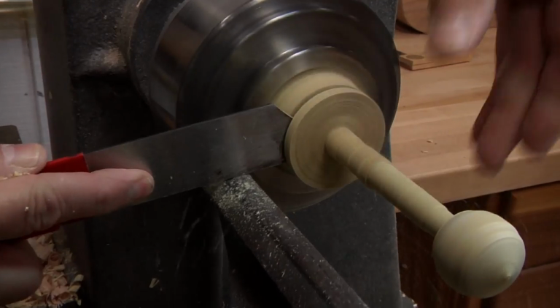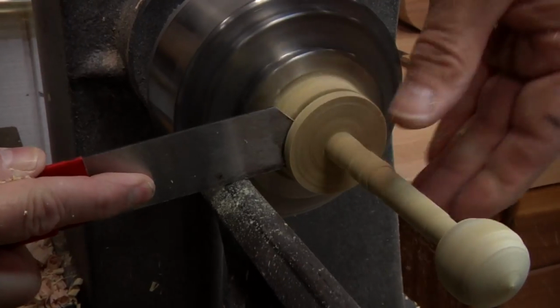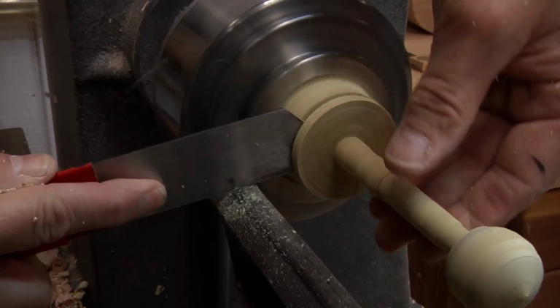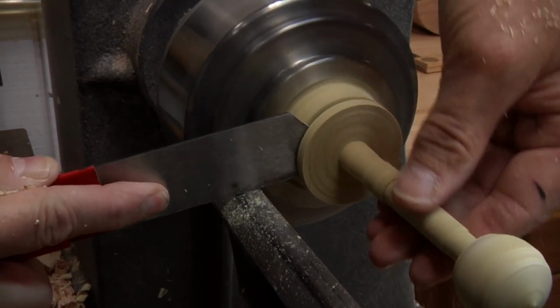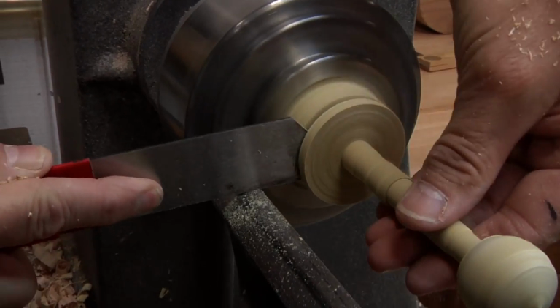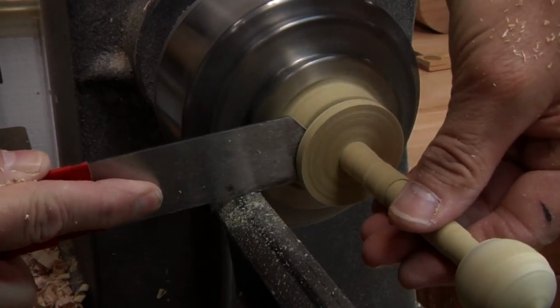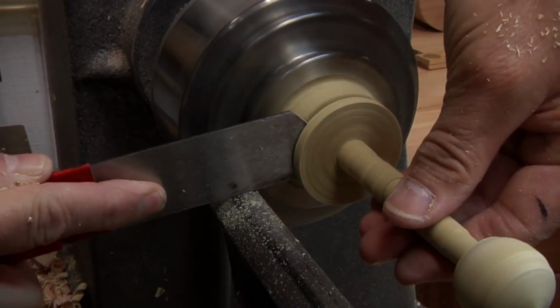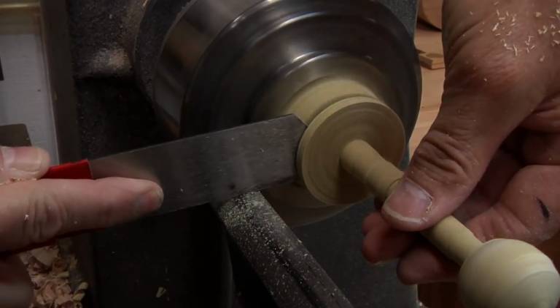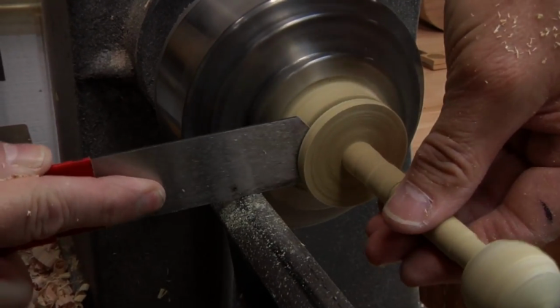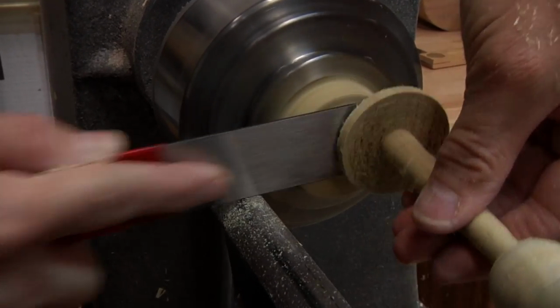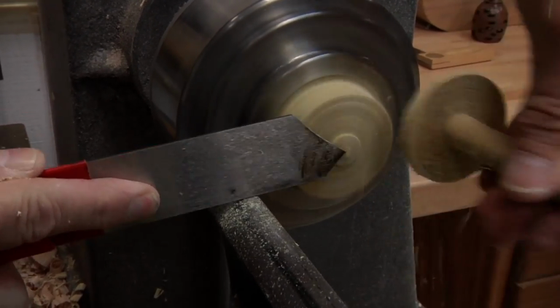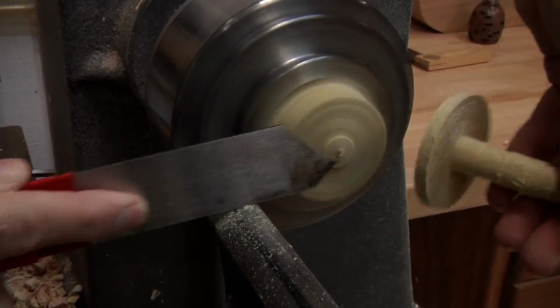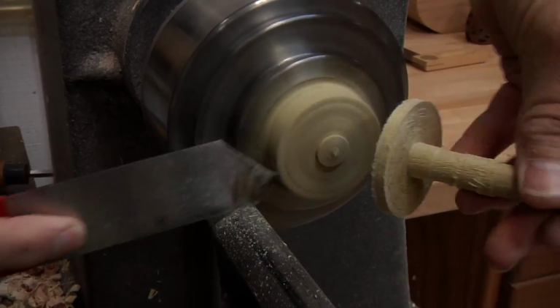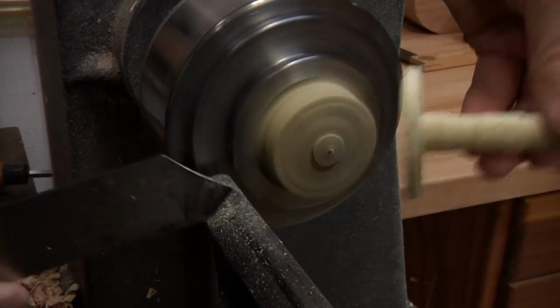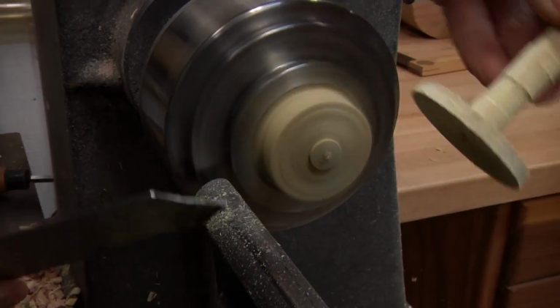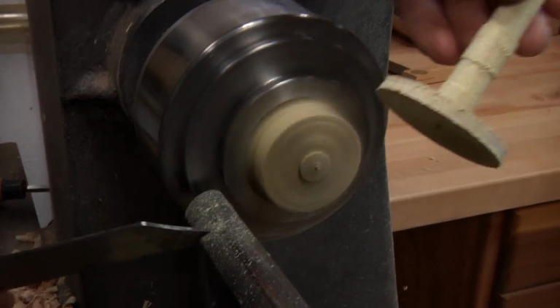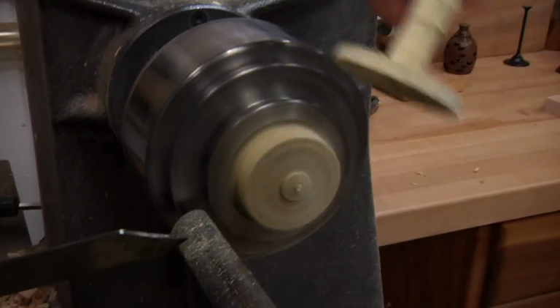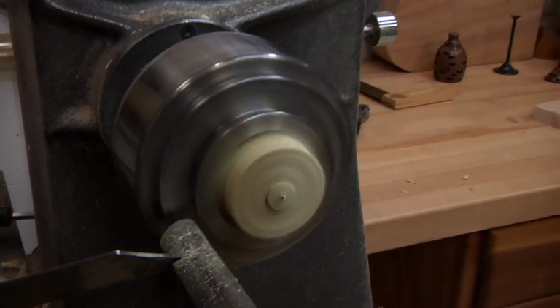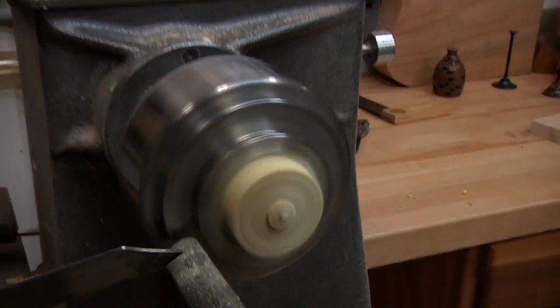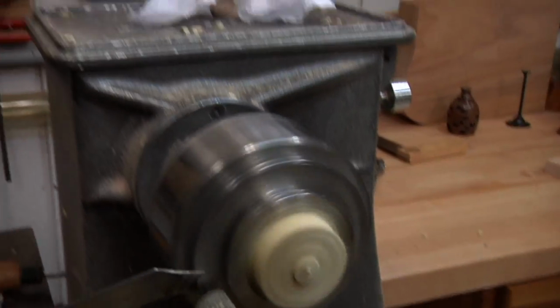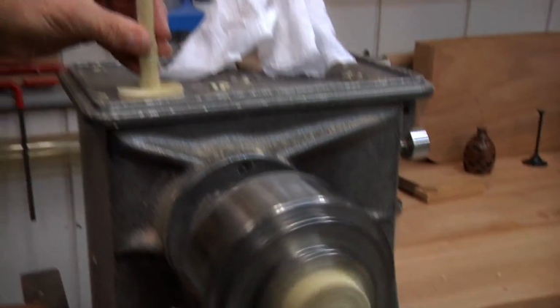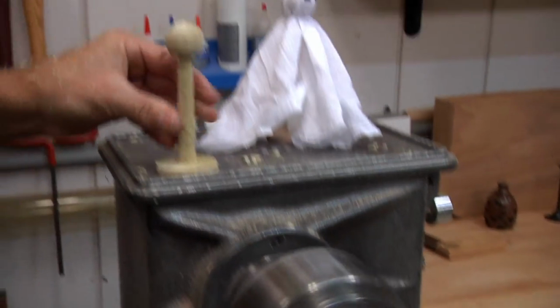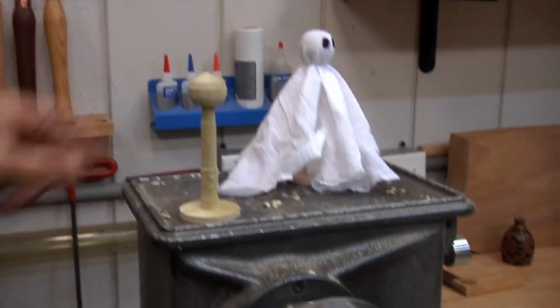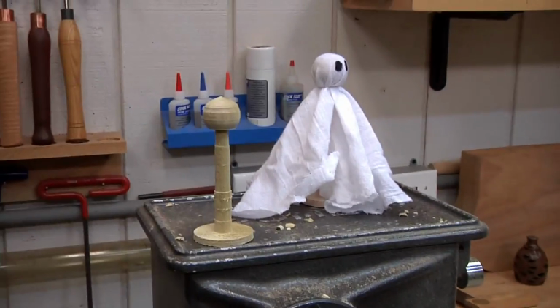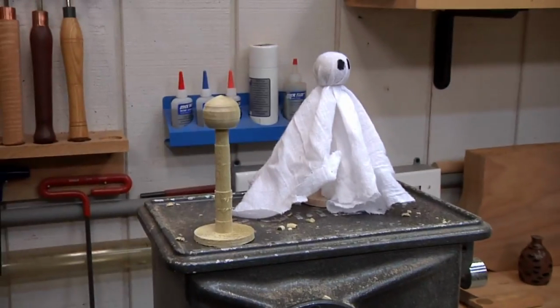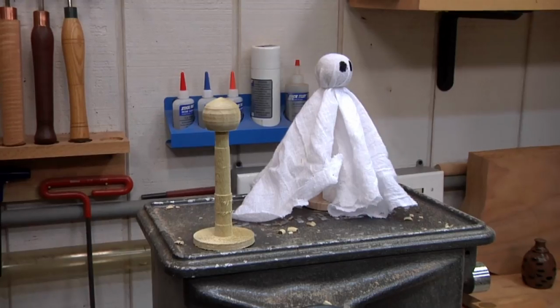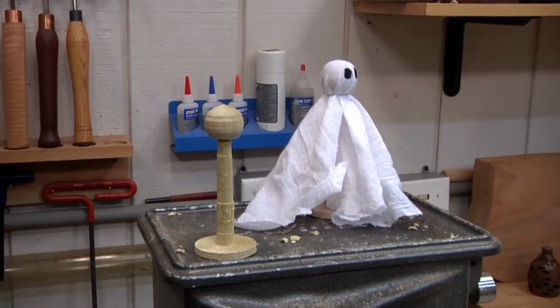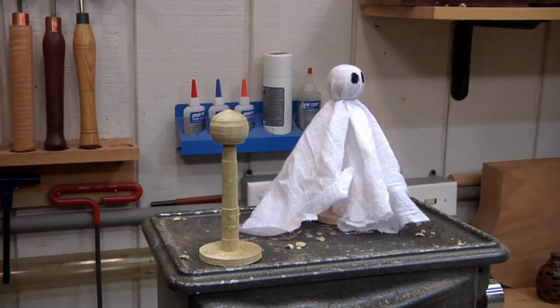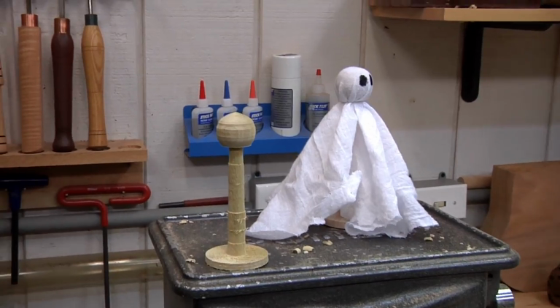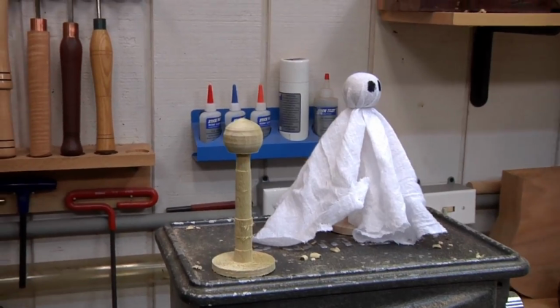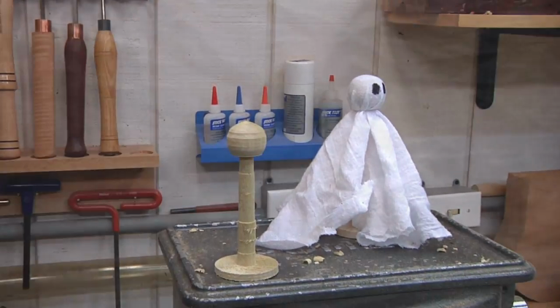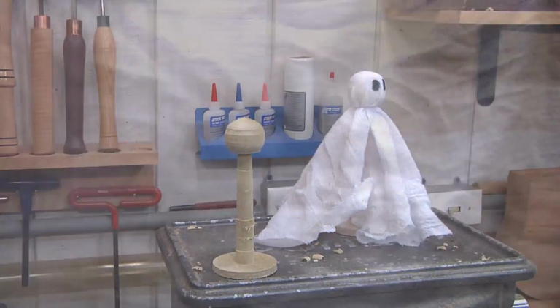There we go. Parted it off. There it sits. Now we gotta dress our ghost.